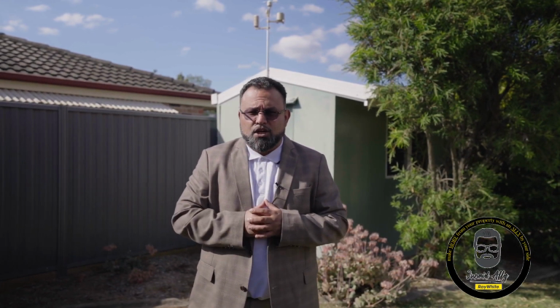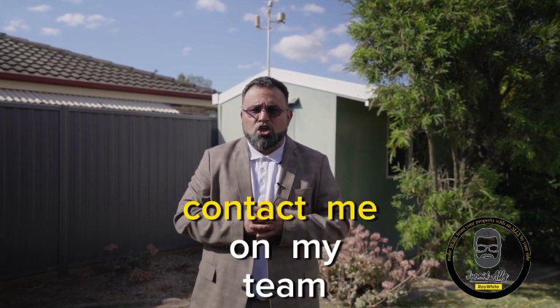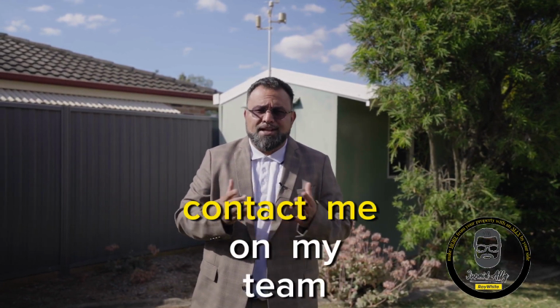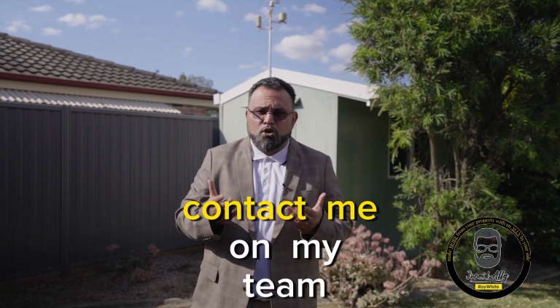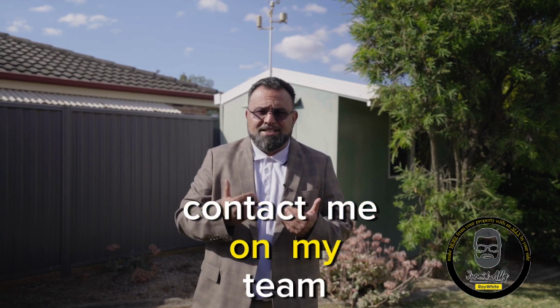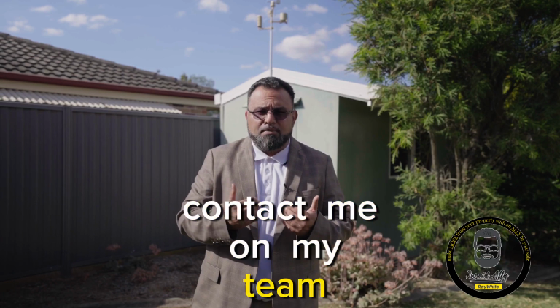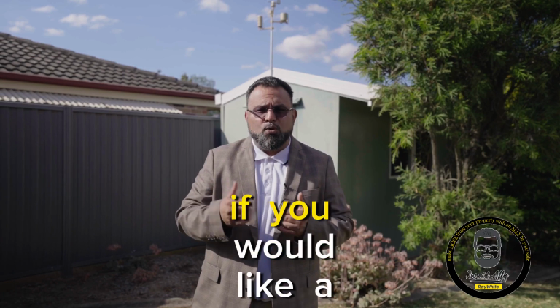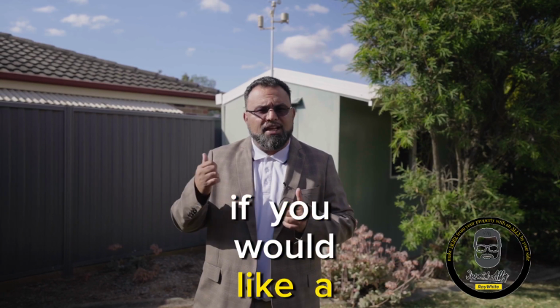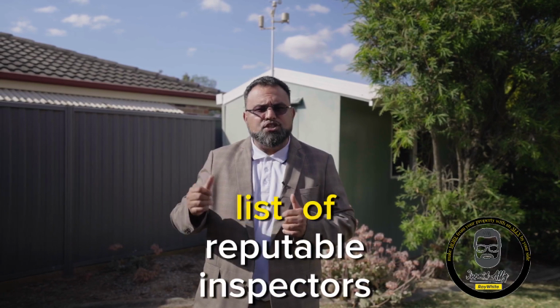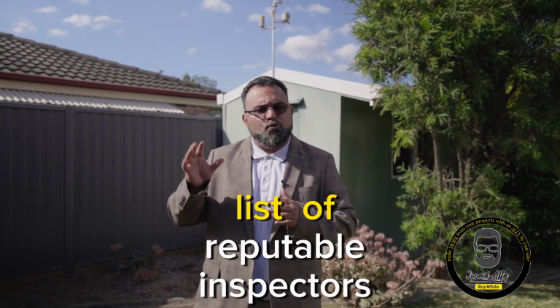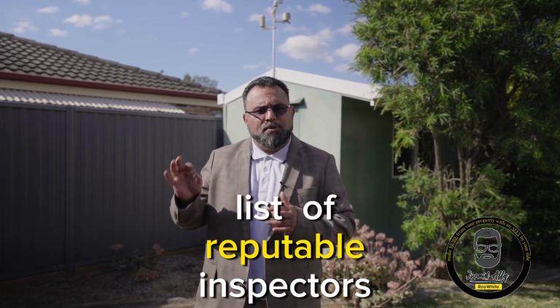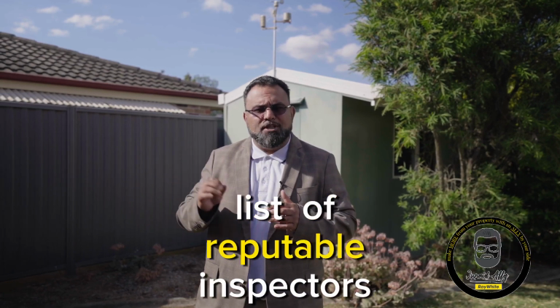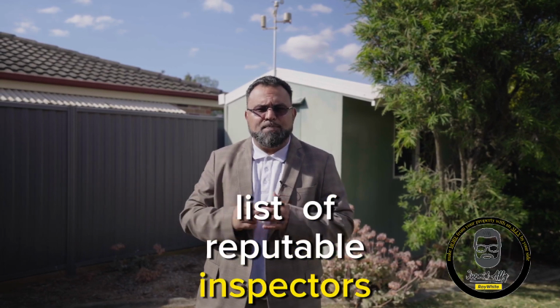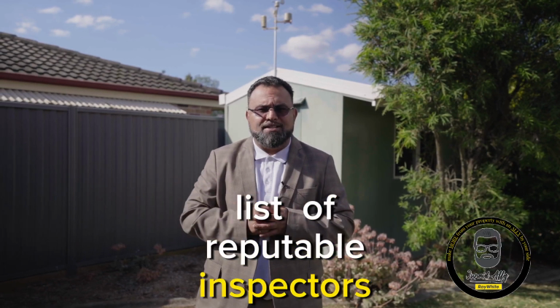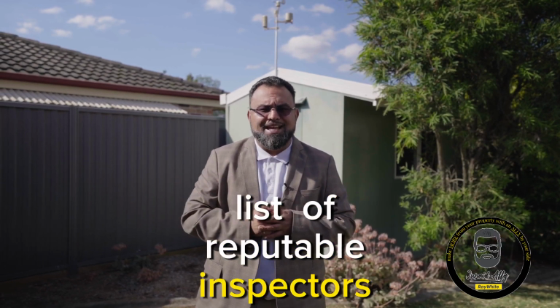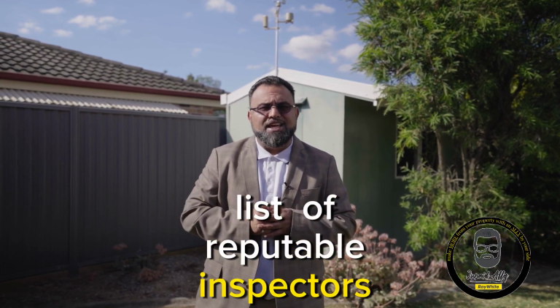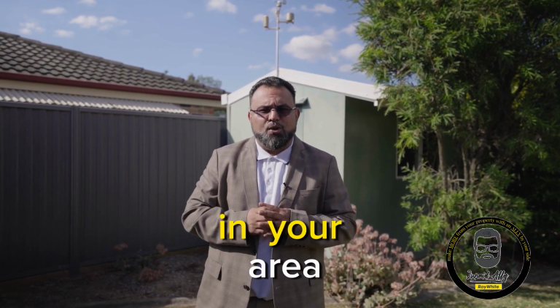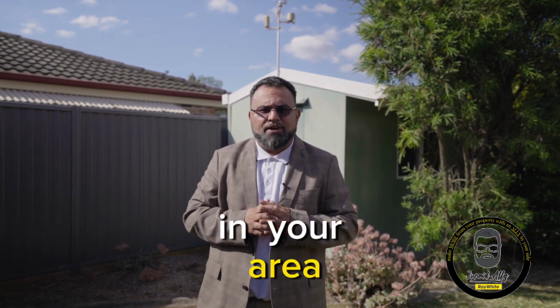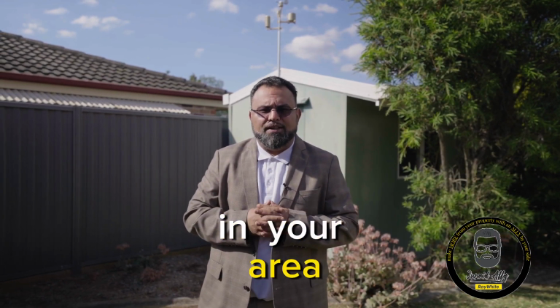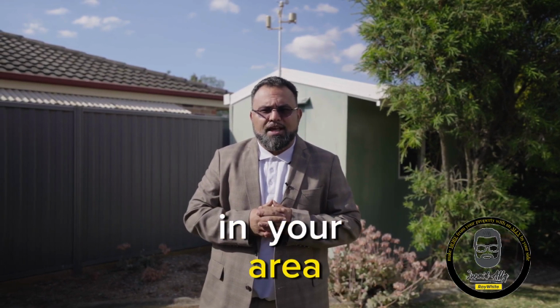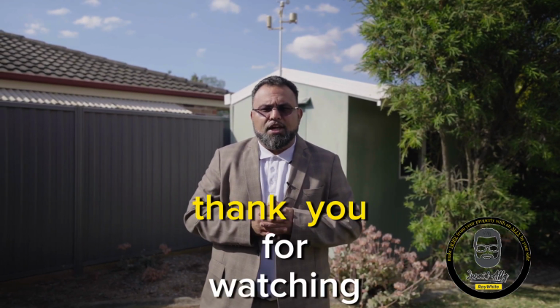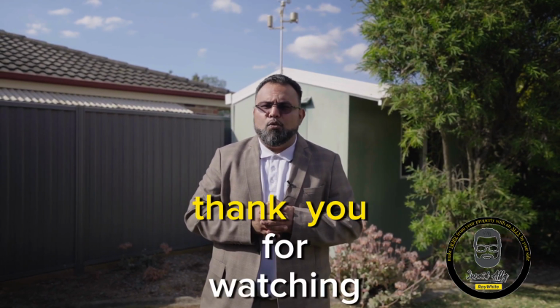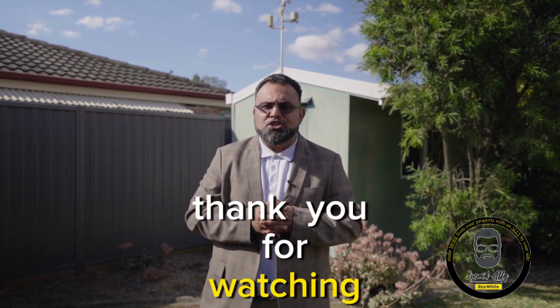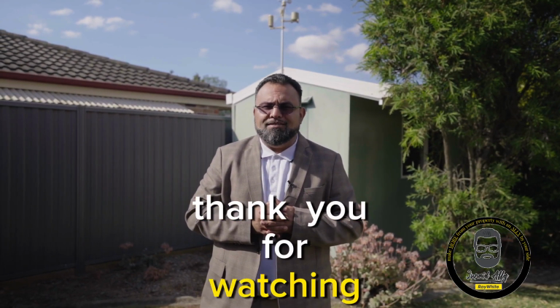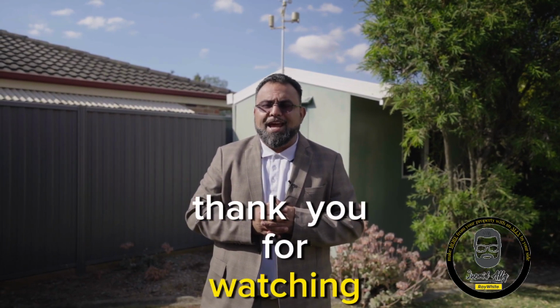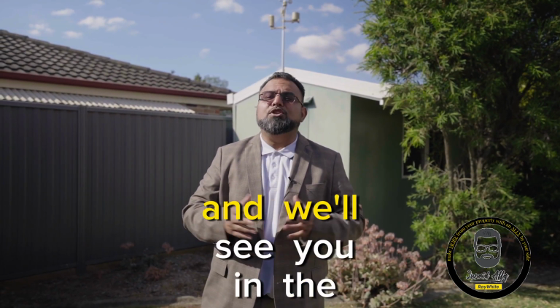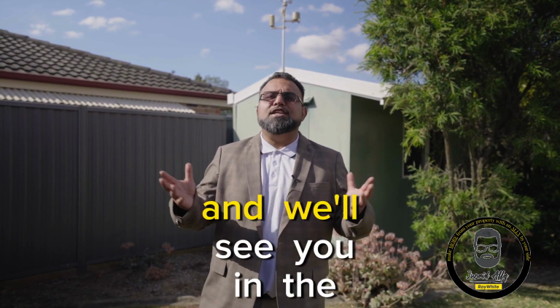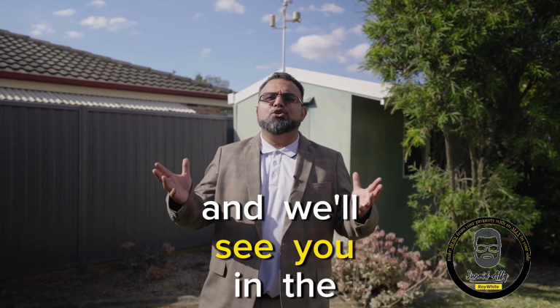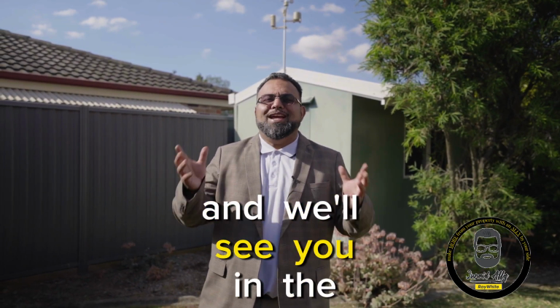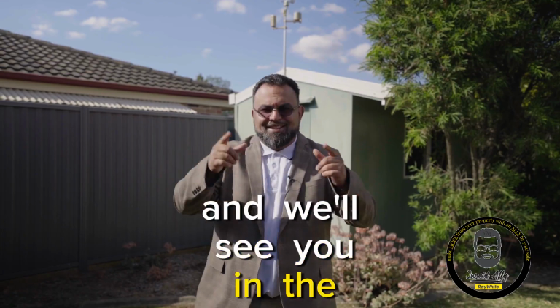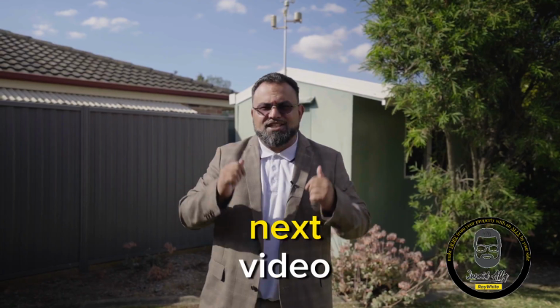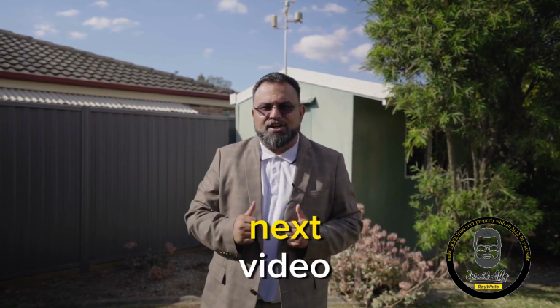Contact me or my team if you would like a list of reputable inspectors in your area. Thank you for watching and we'll see you in the next video.